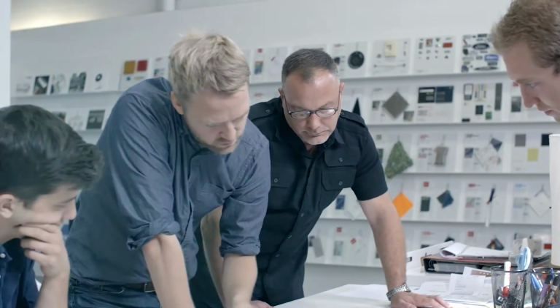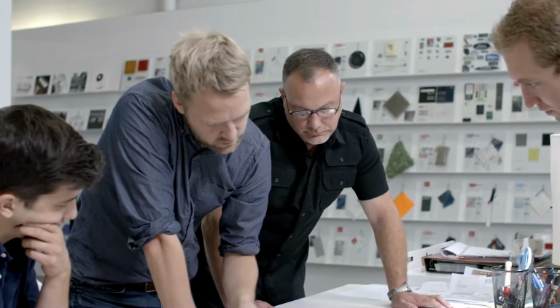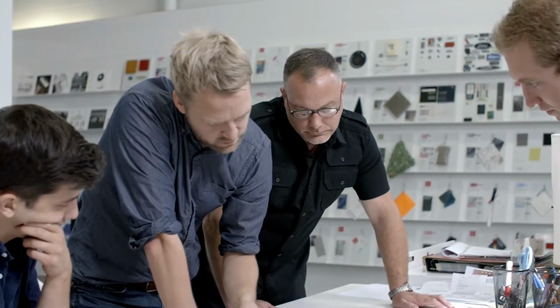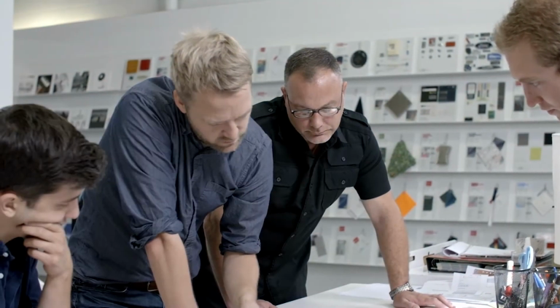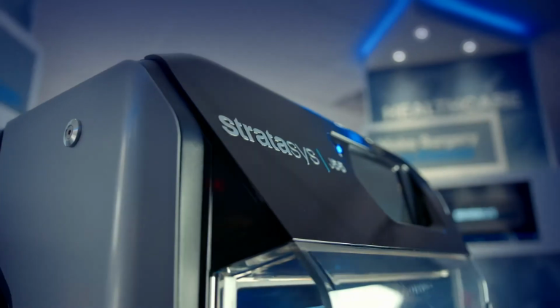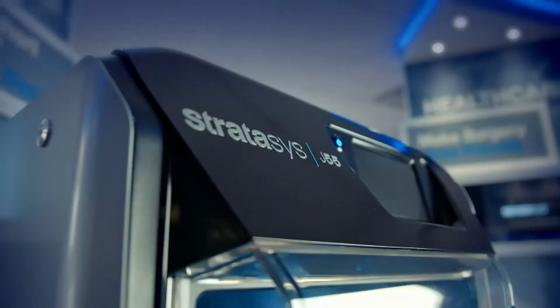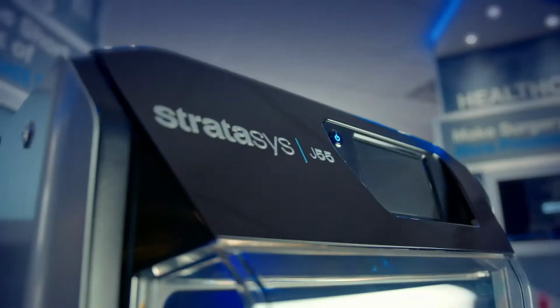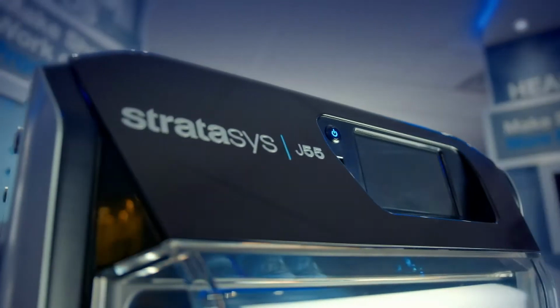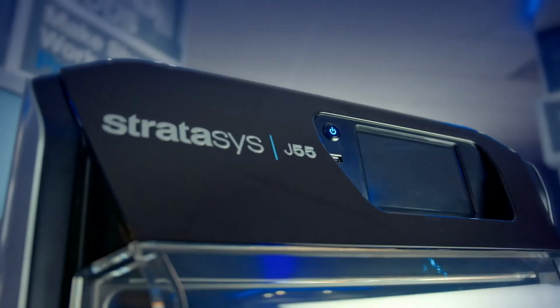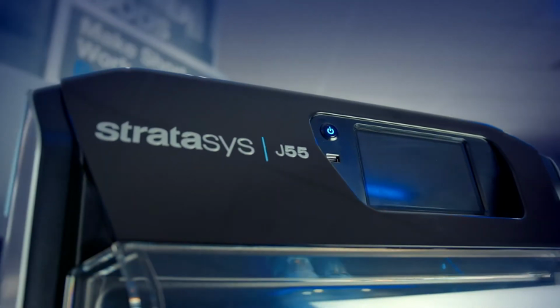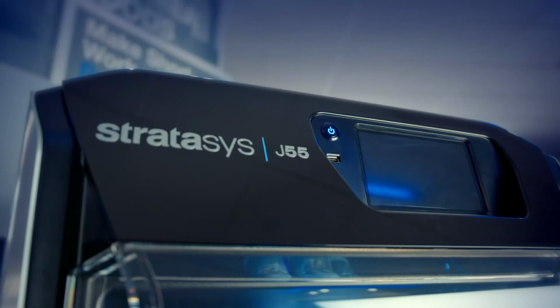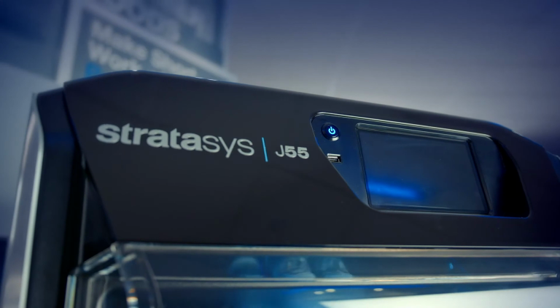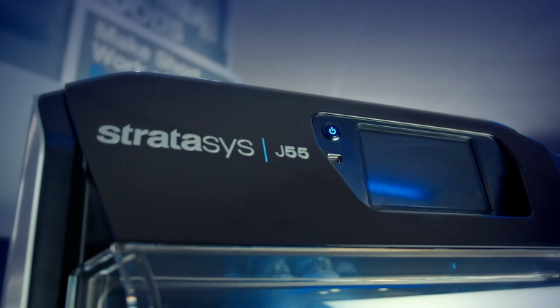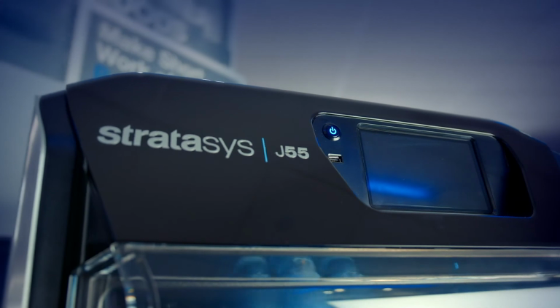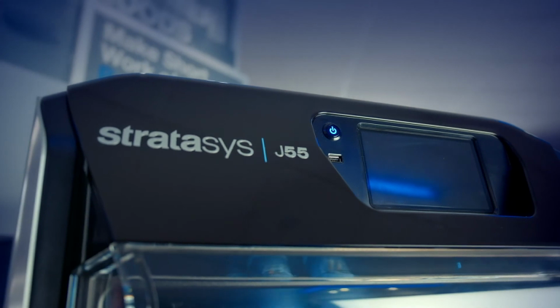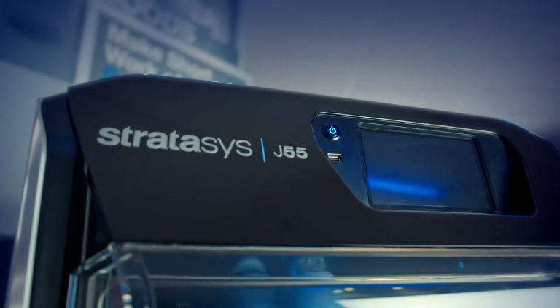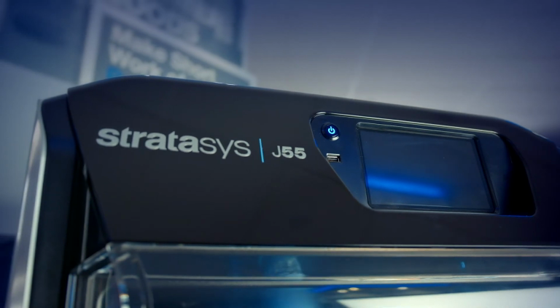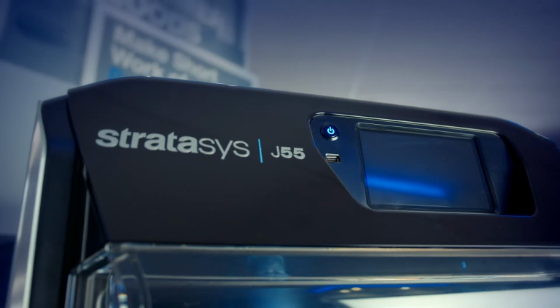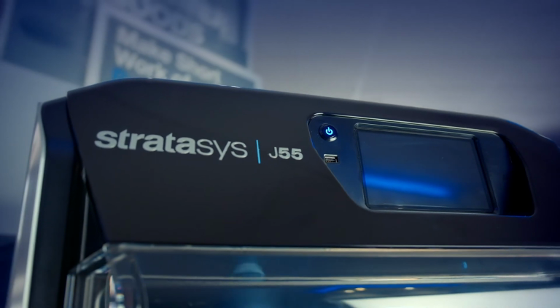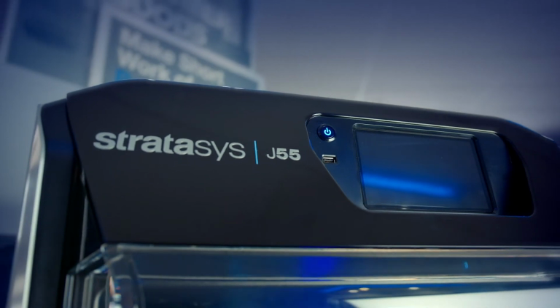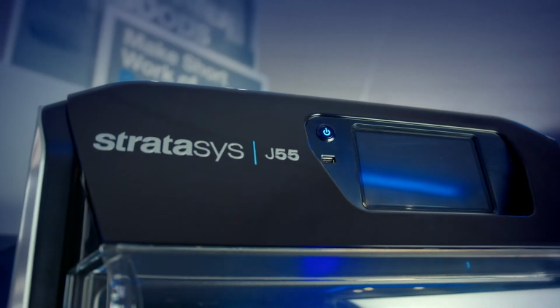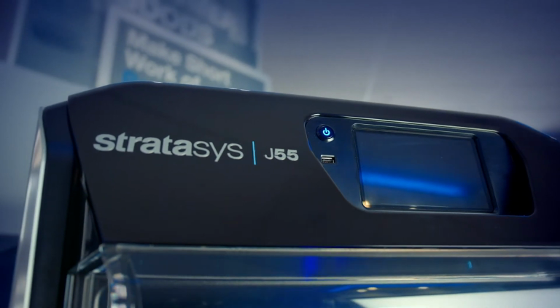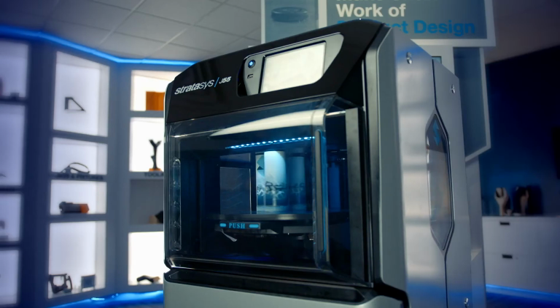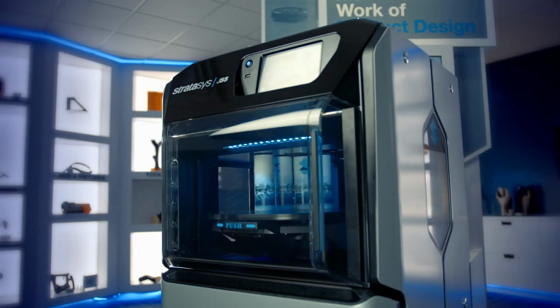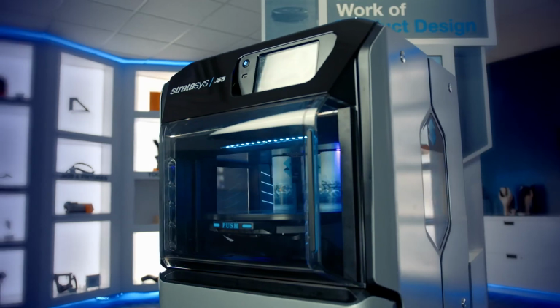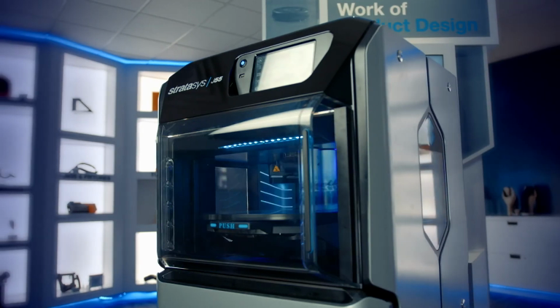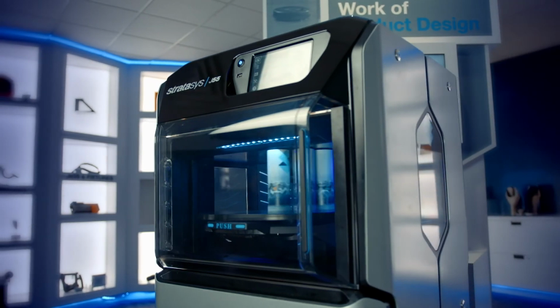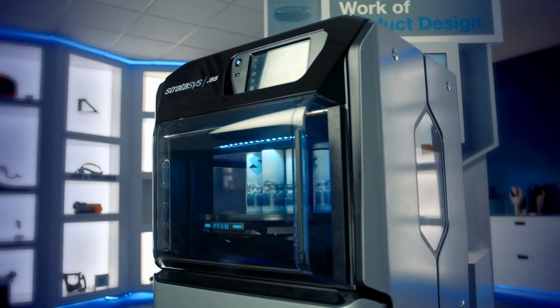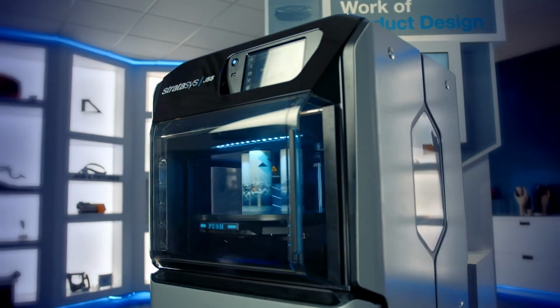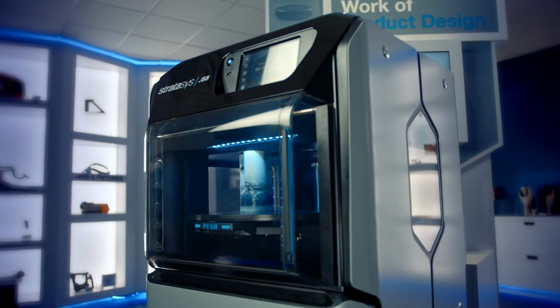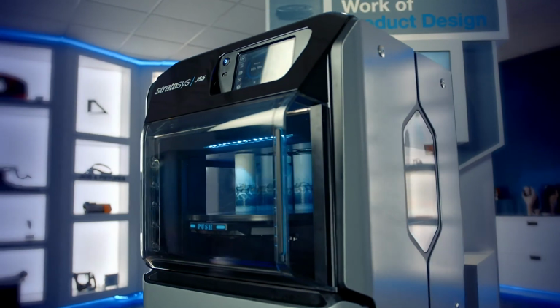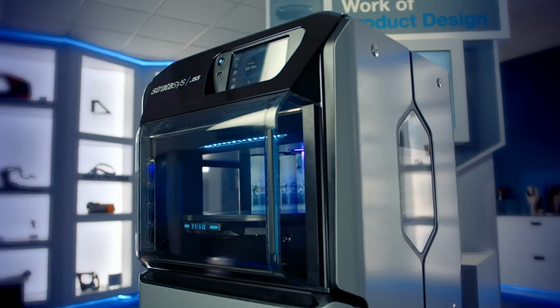The J55 is revolutionary, not just evolutionary.